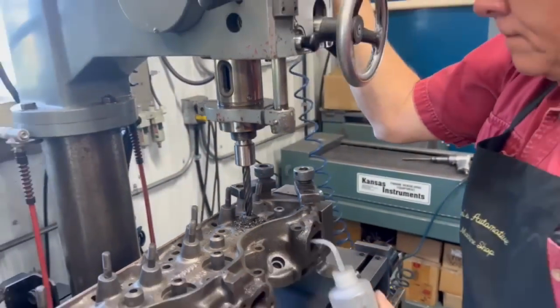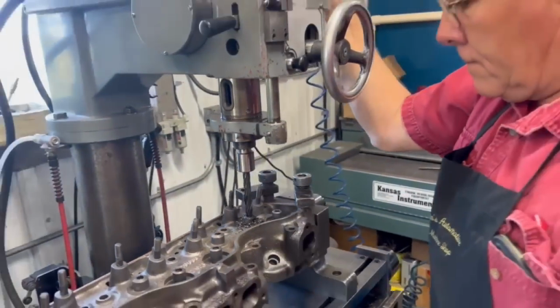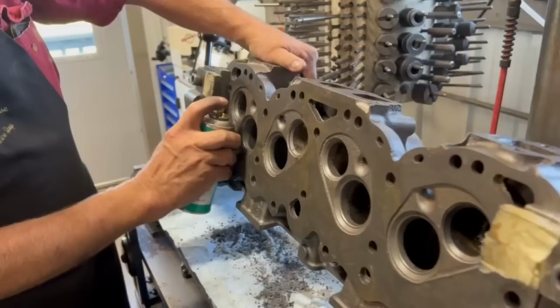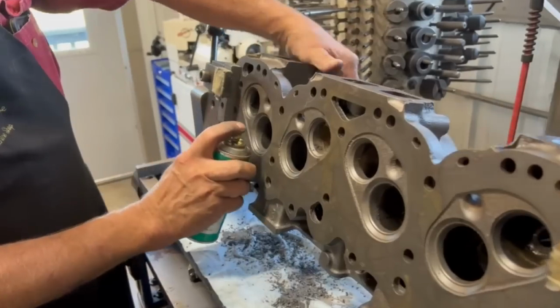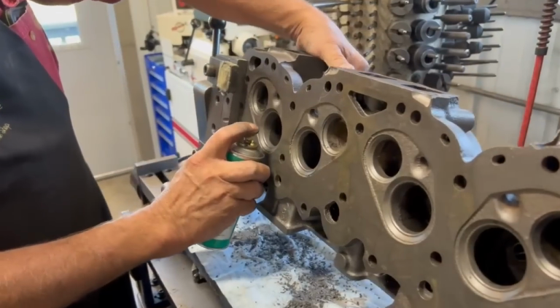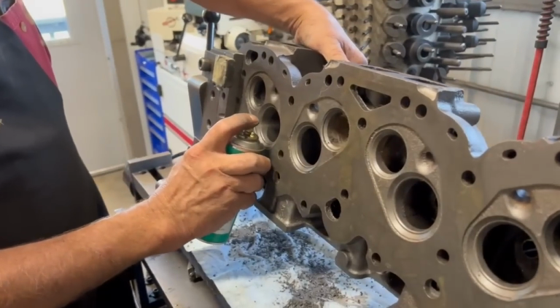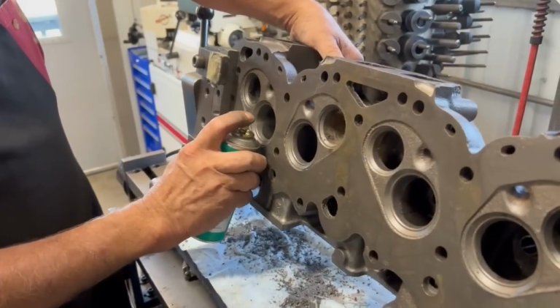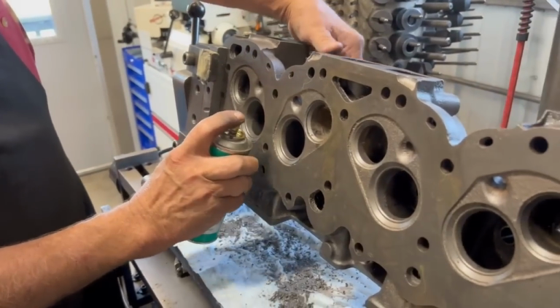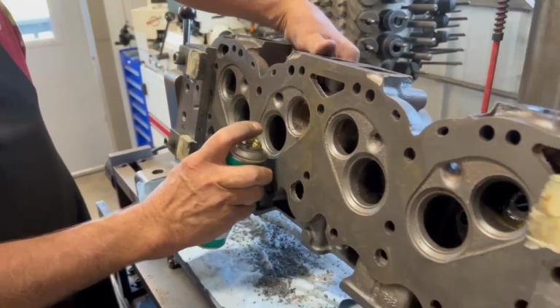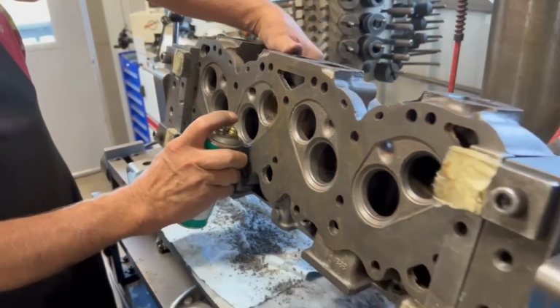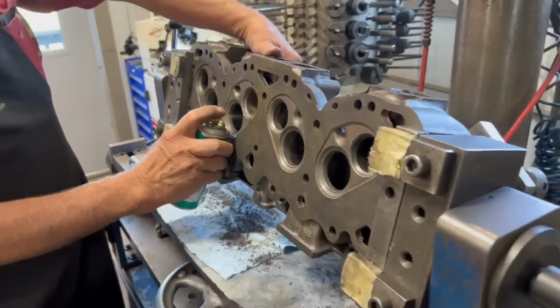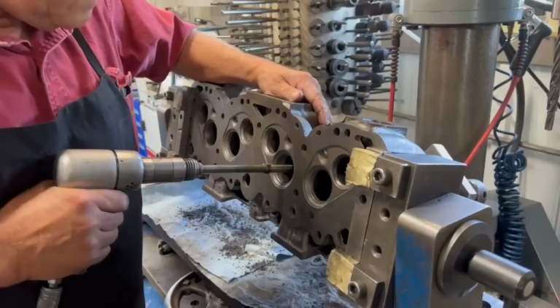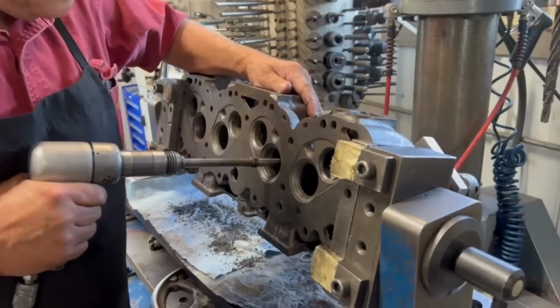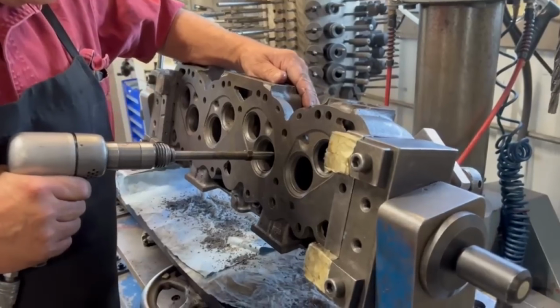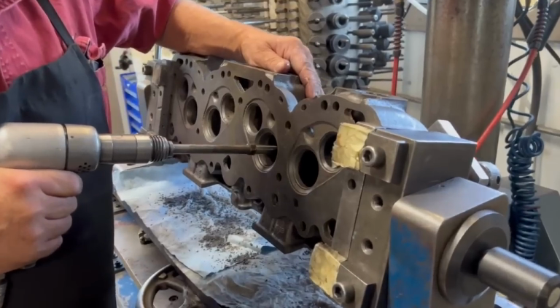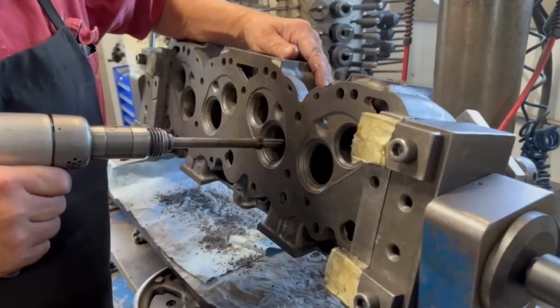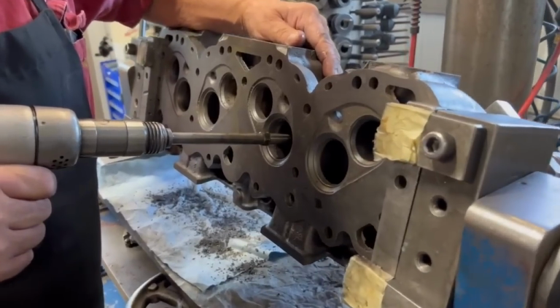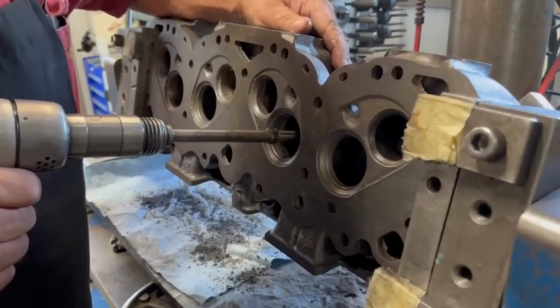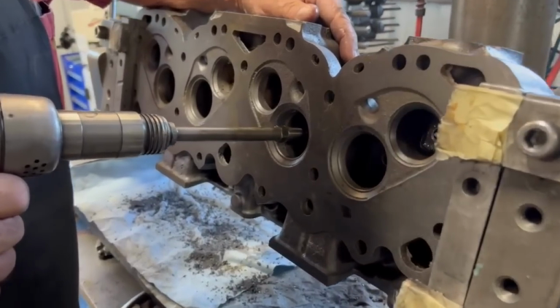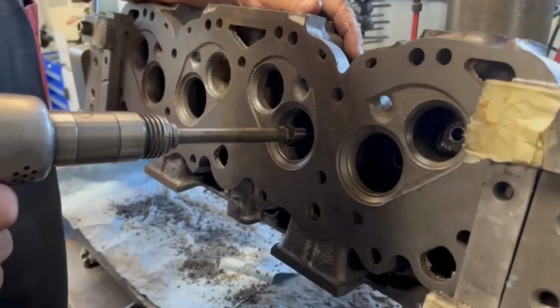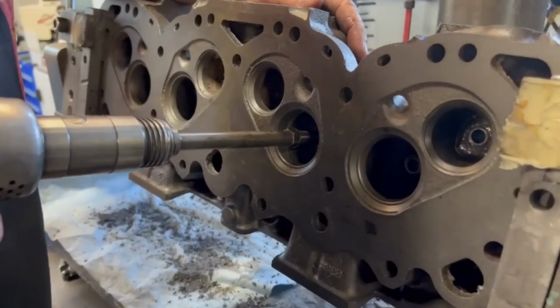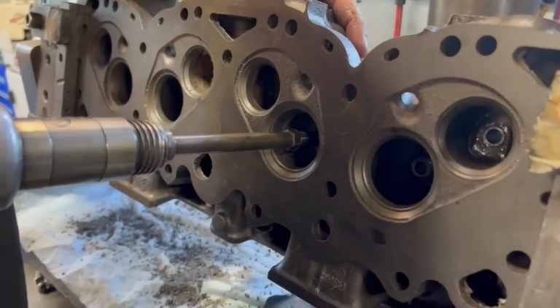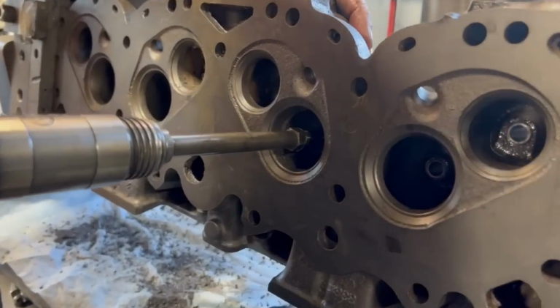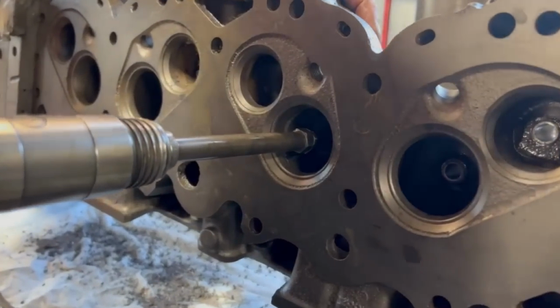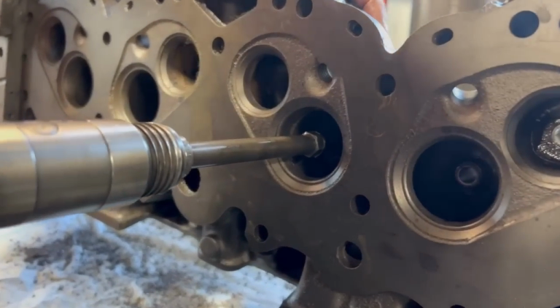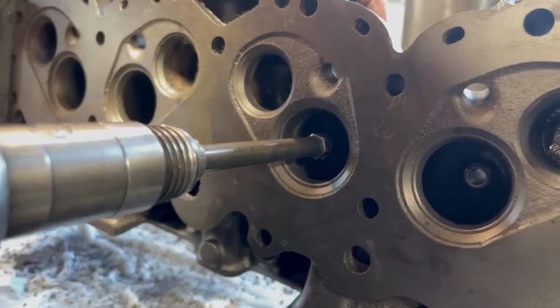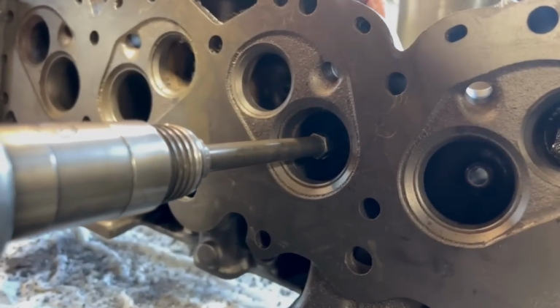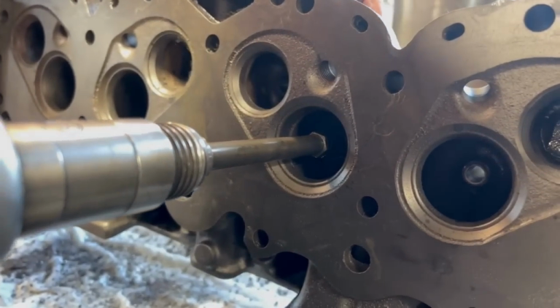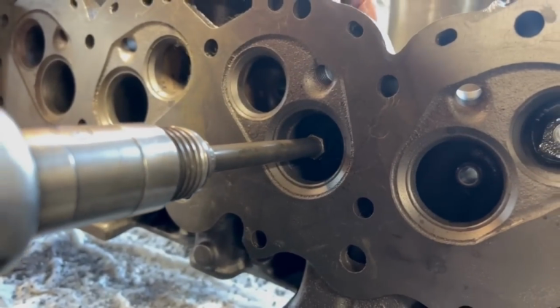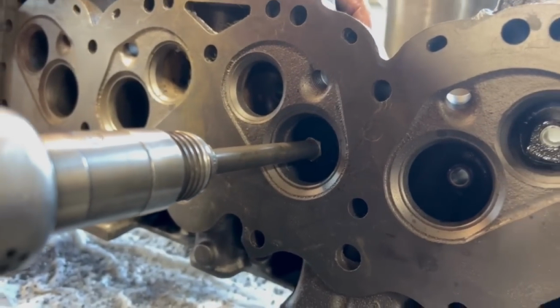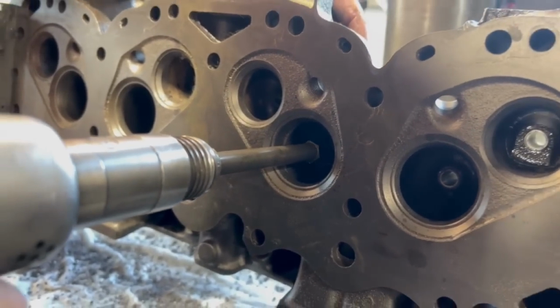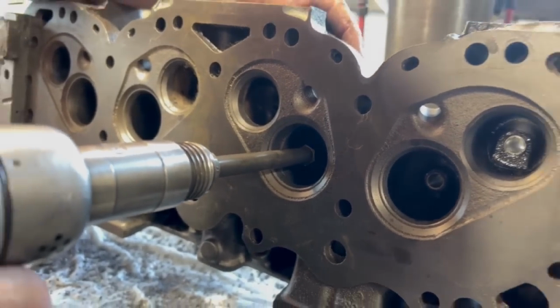With the head drilled, the bores are lubricated with press fit lubricant and our universal replacement cast iron valve guides are driven into place using the air hammer.